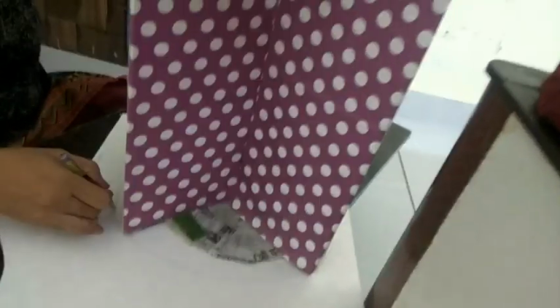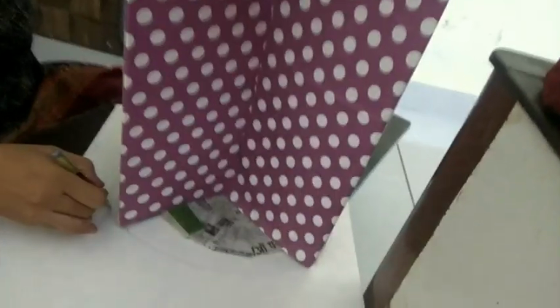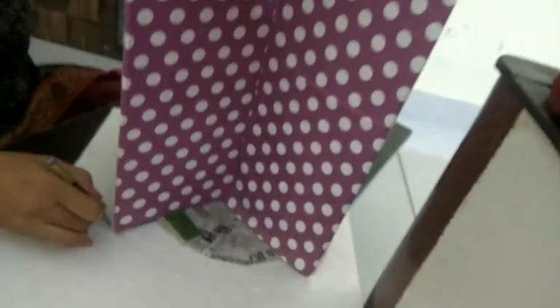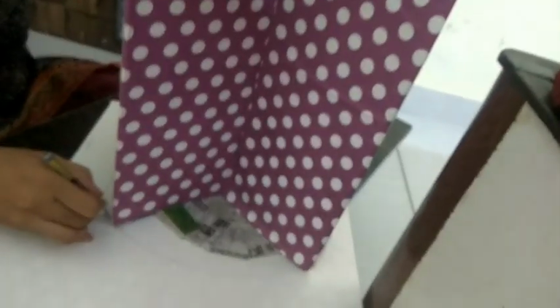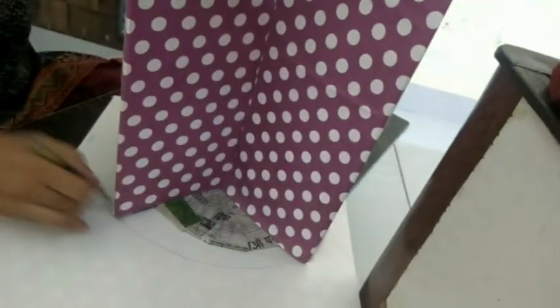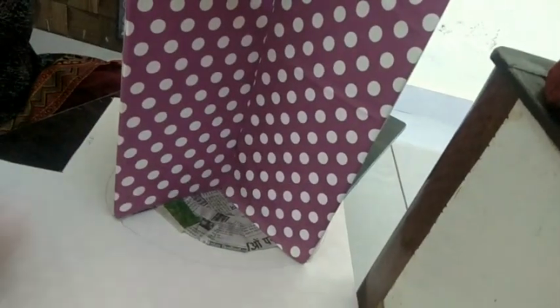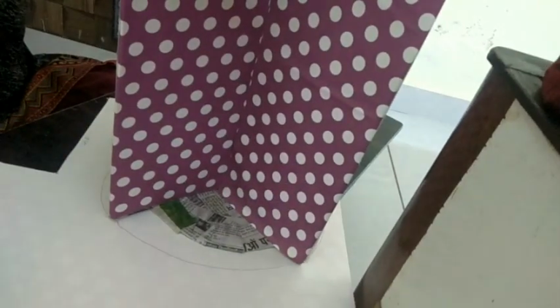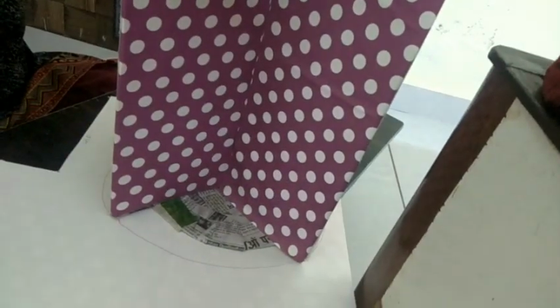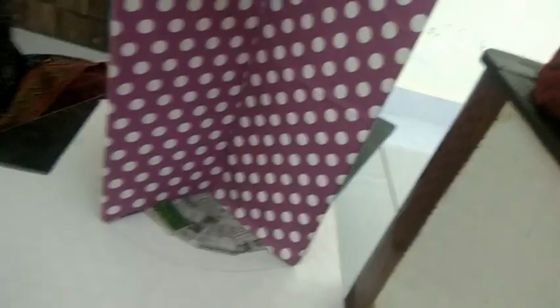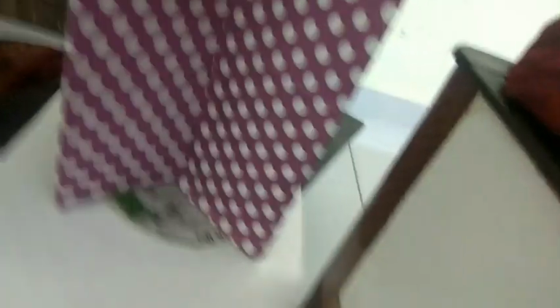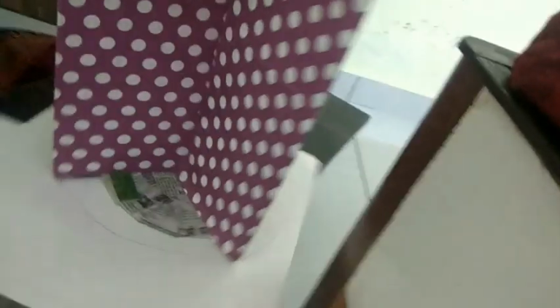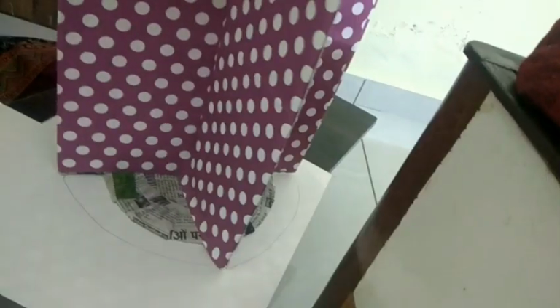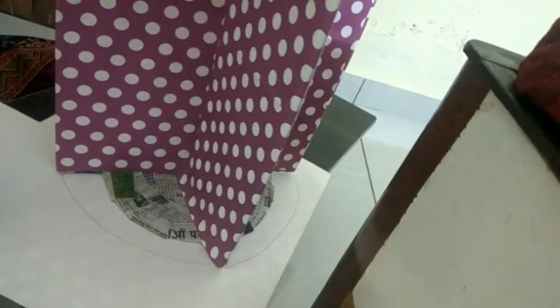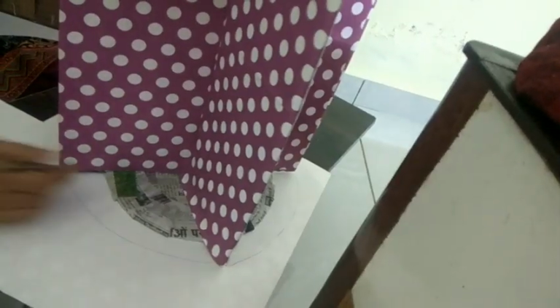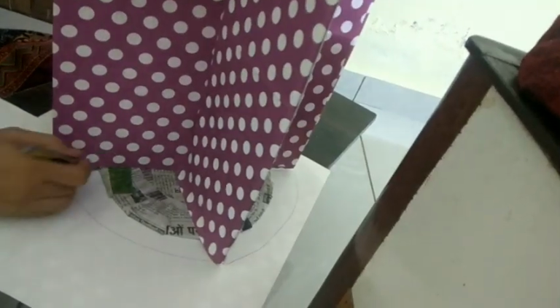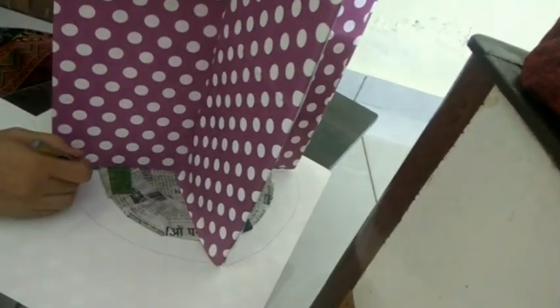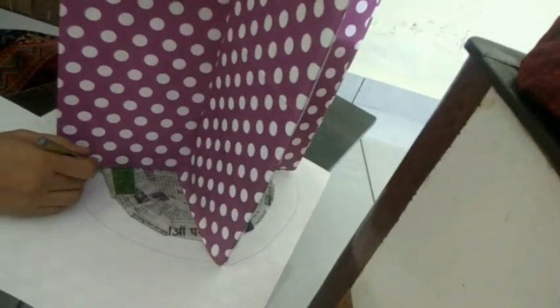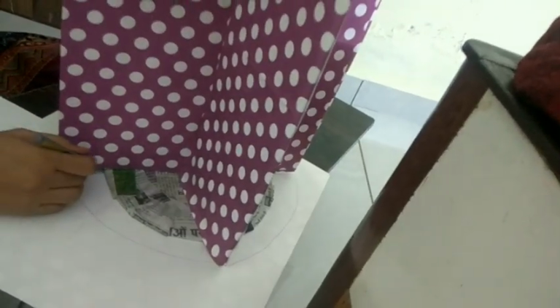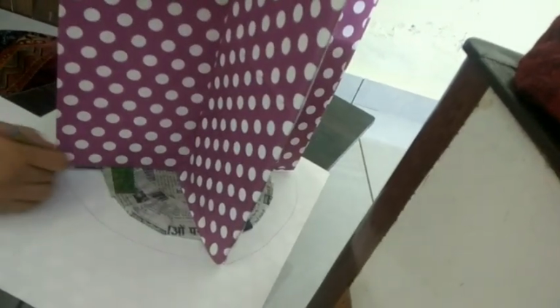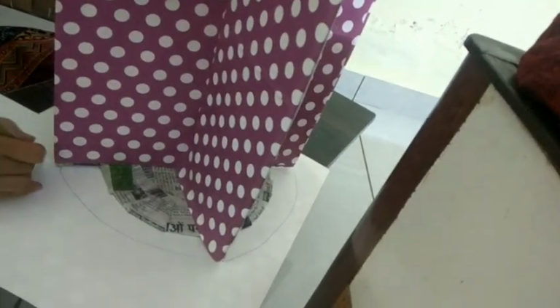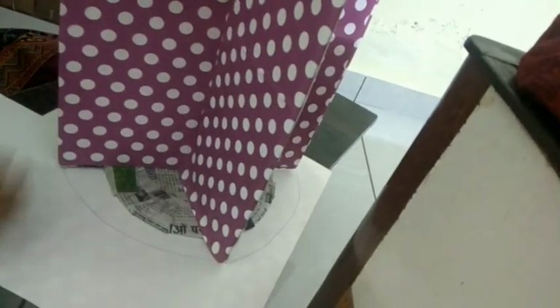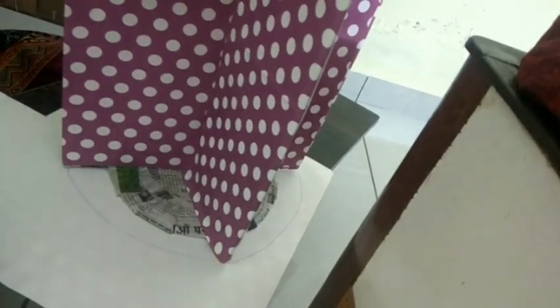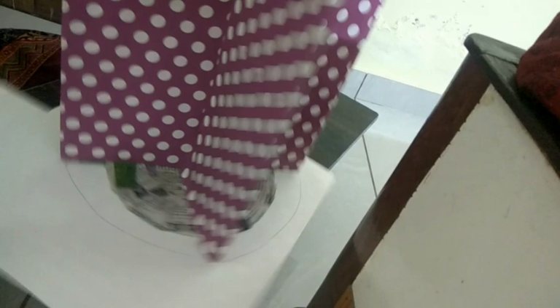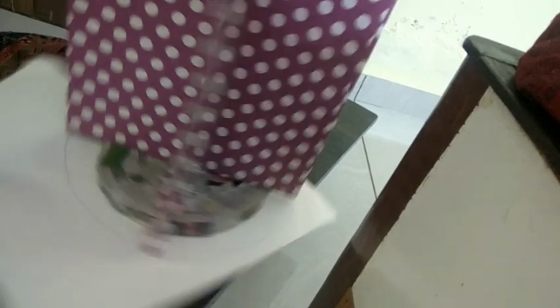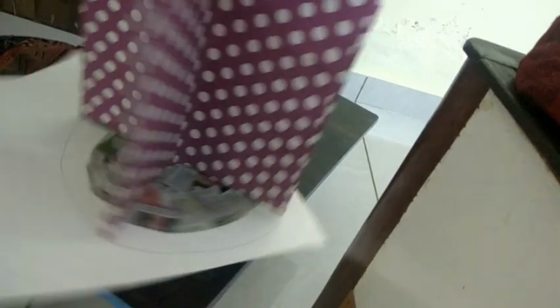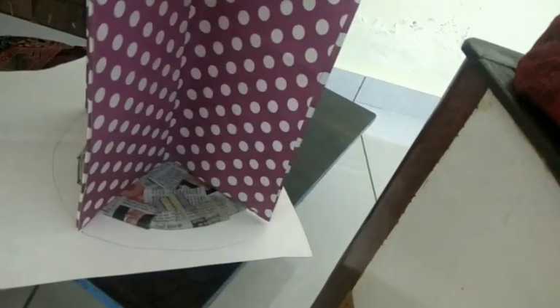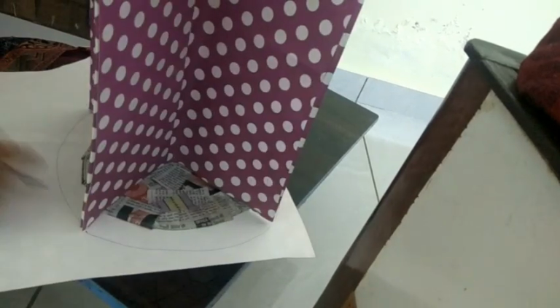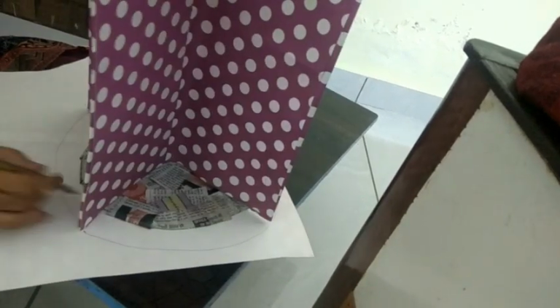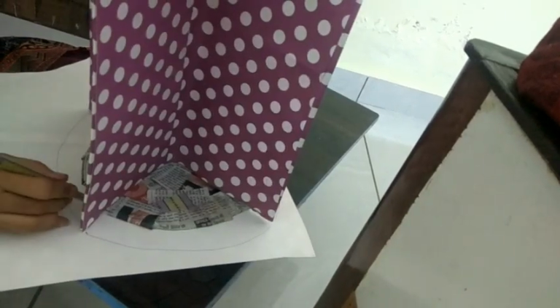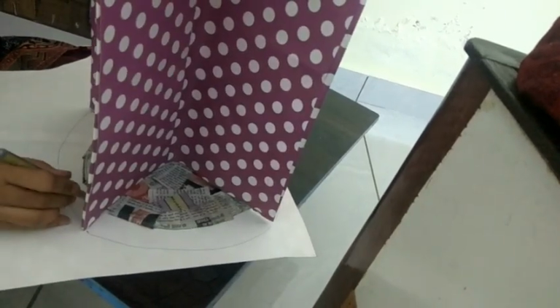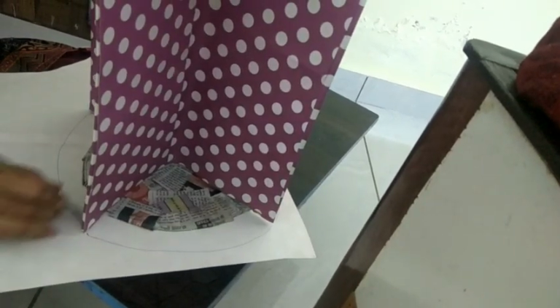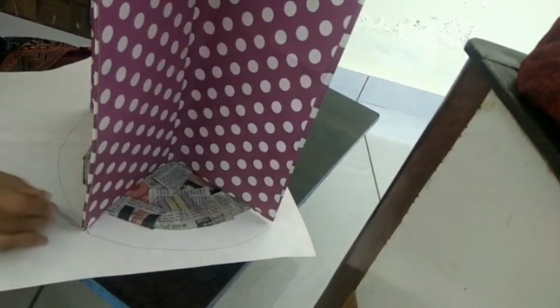In the similar manner, you have to cover this entire table by cutting small pieces.